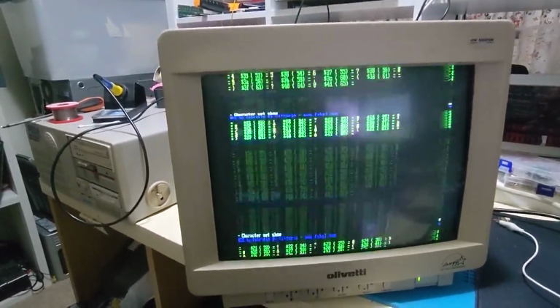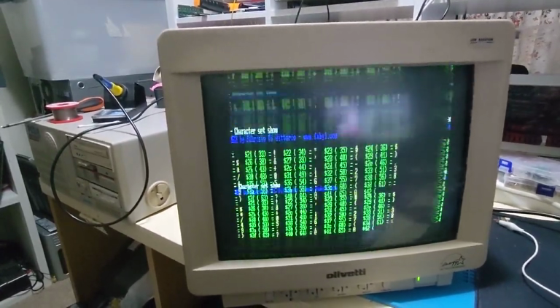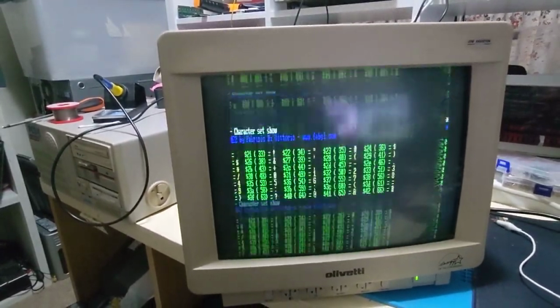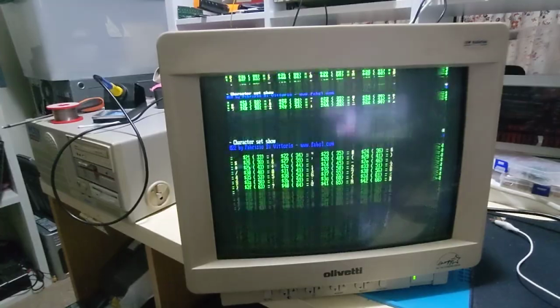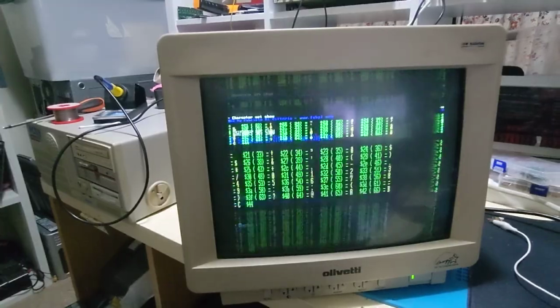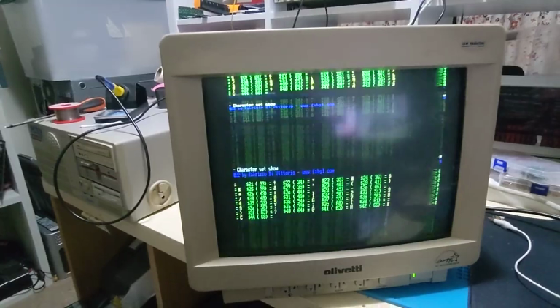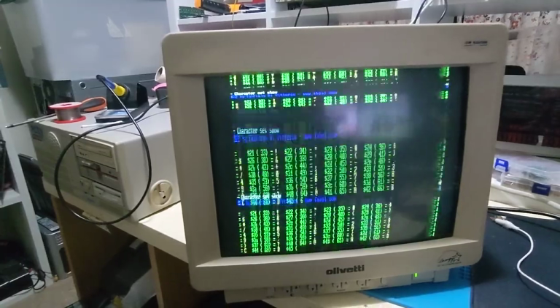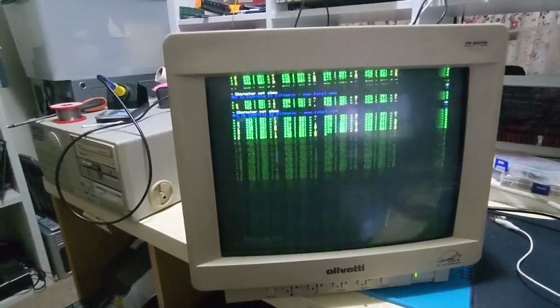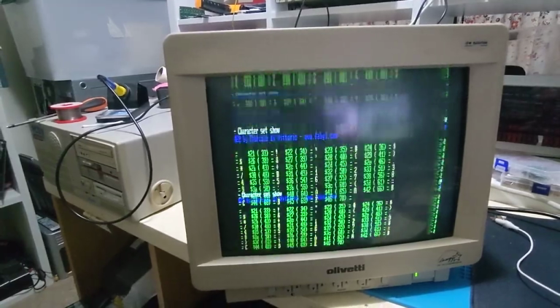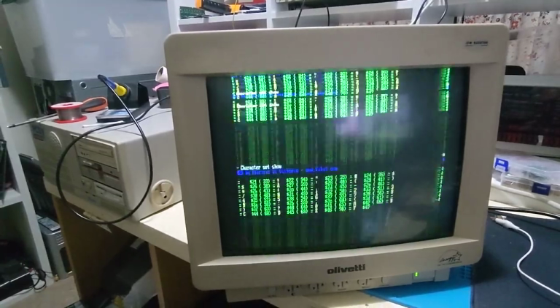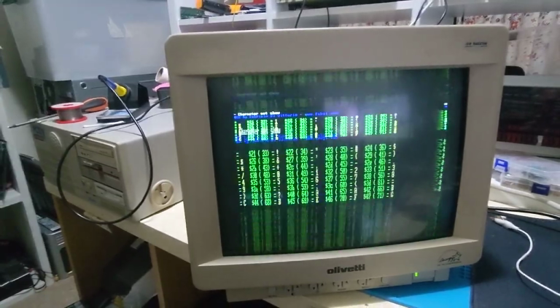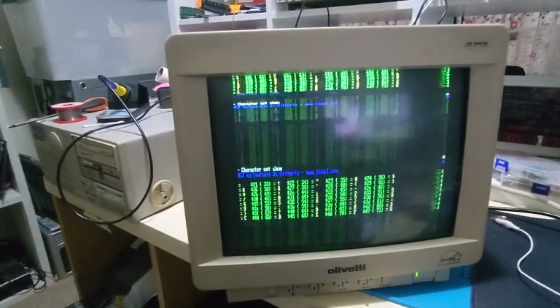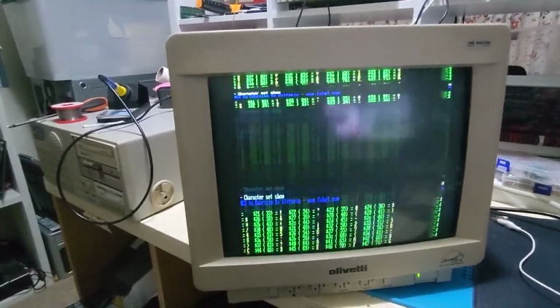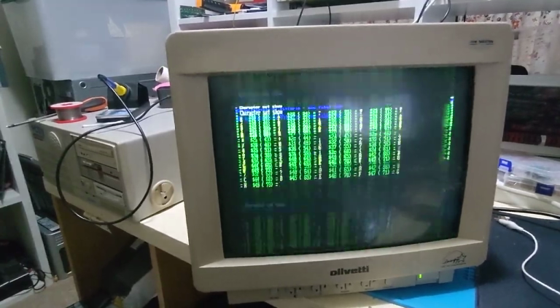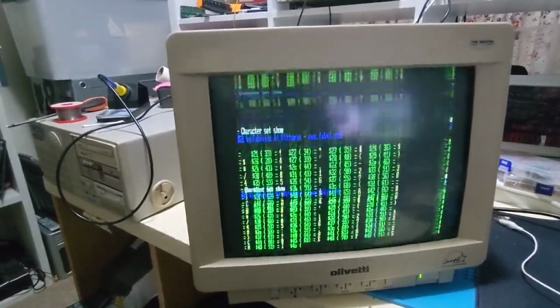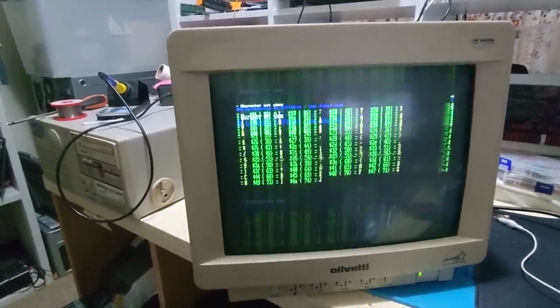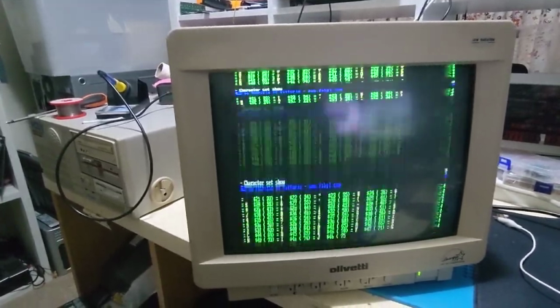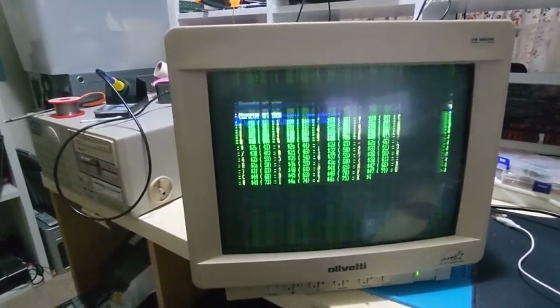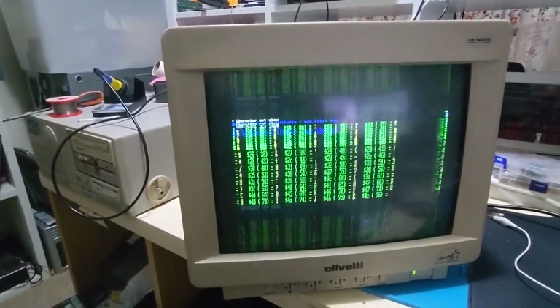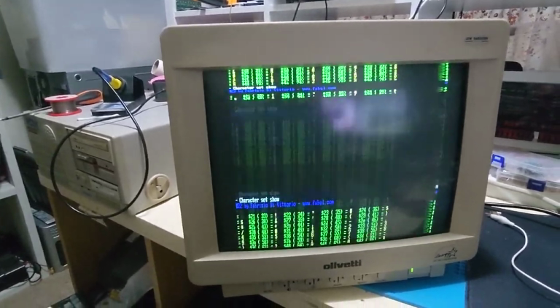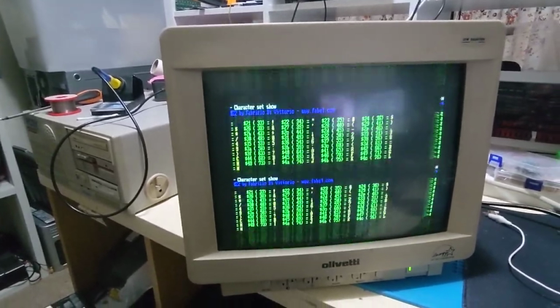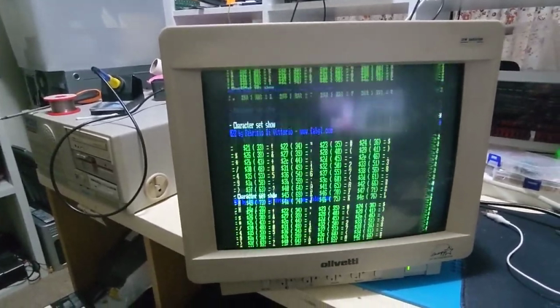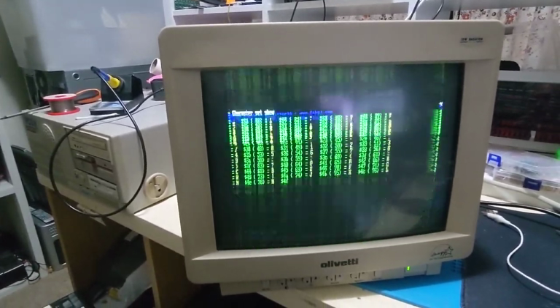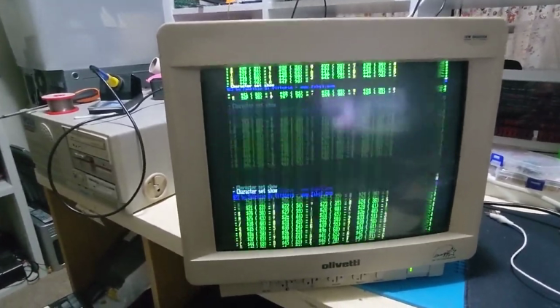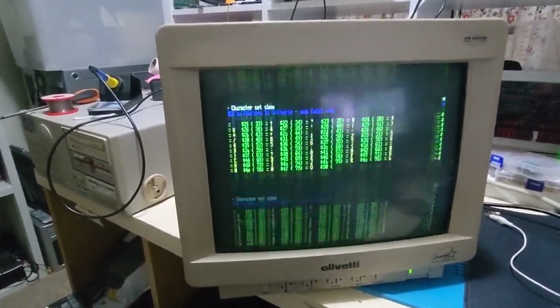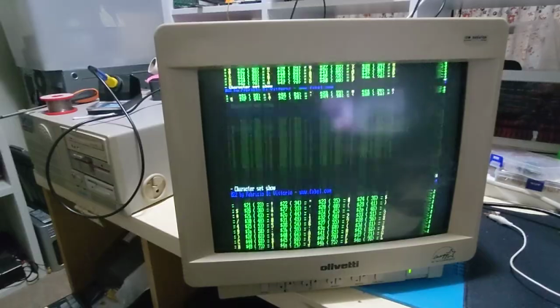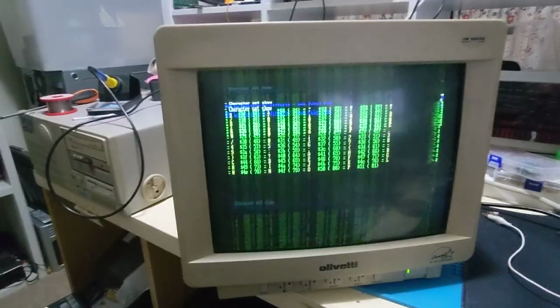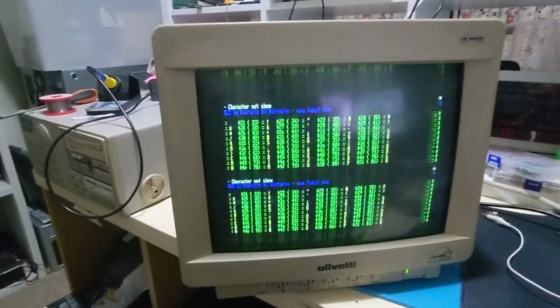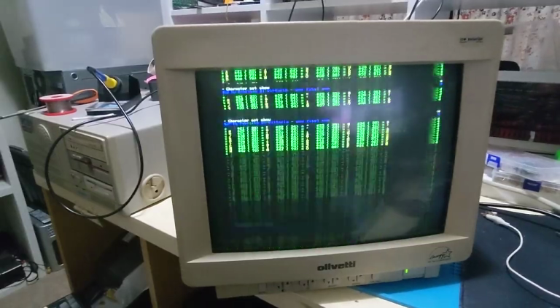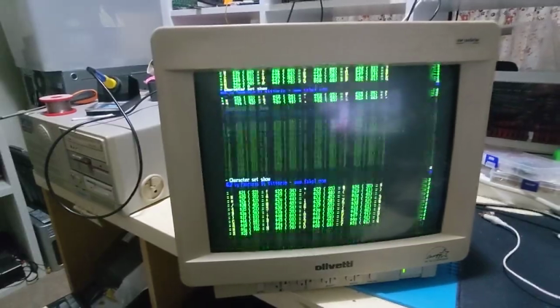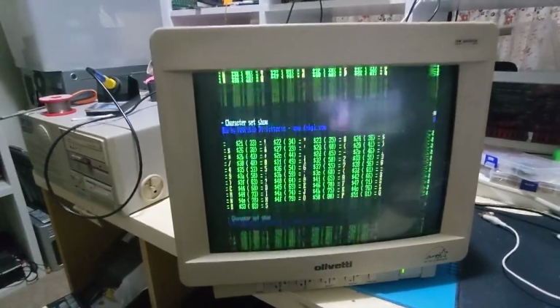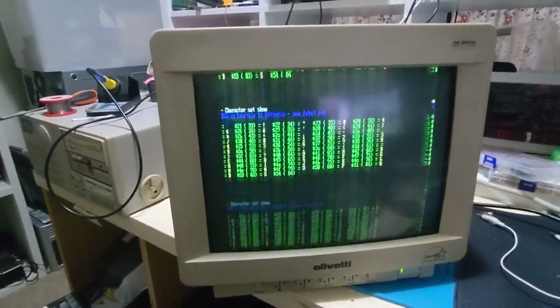I'm just not quite sure how to proceed with troubleshooting this. Has anyone got any suggestions about what I should do next?